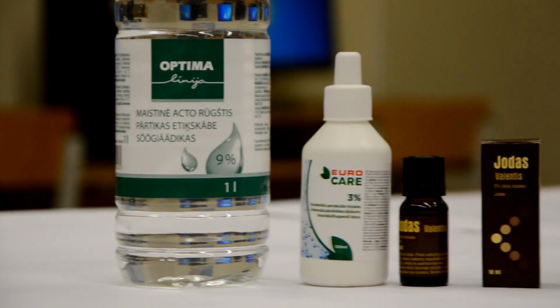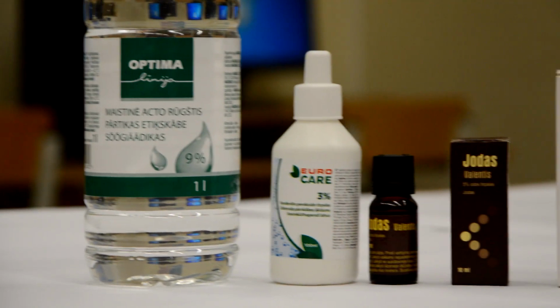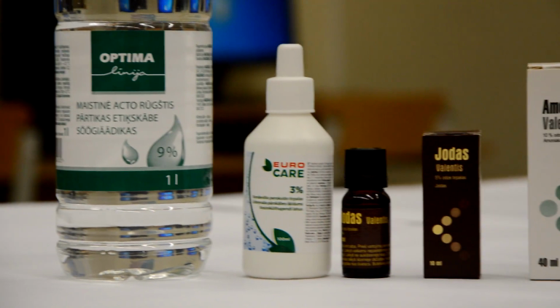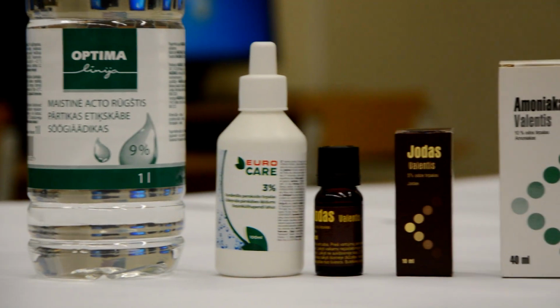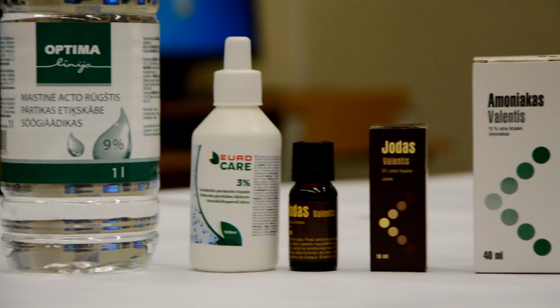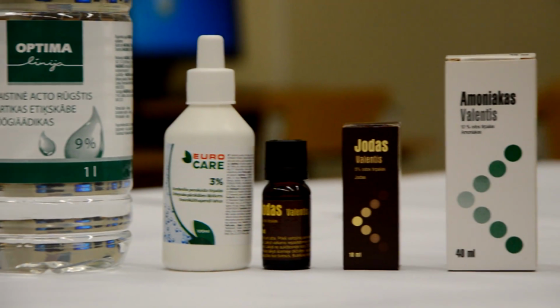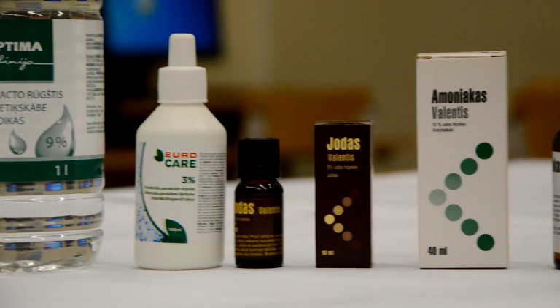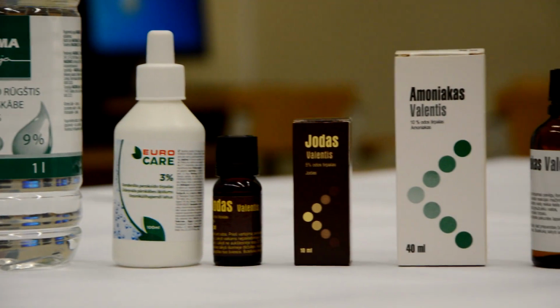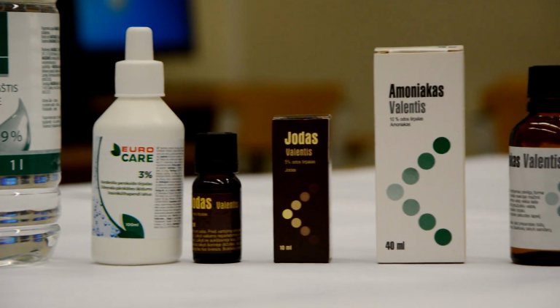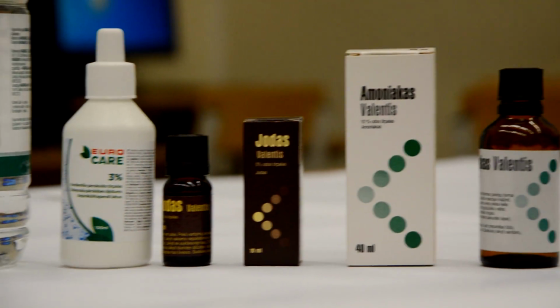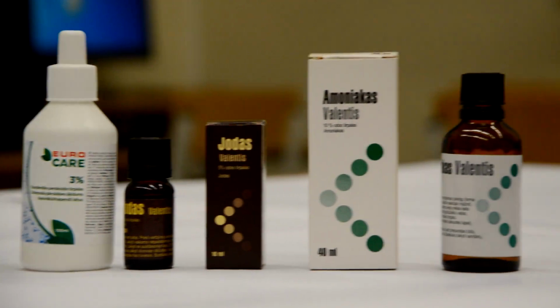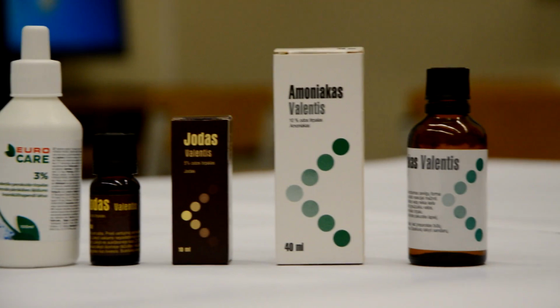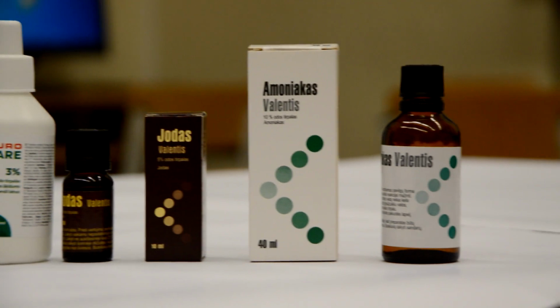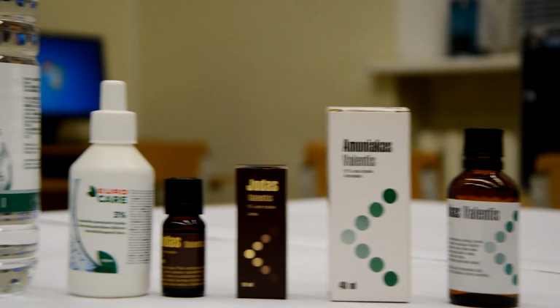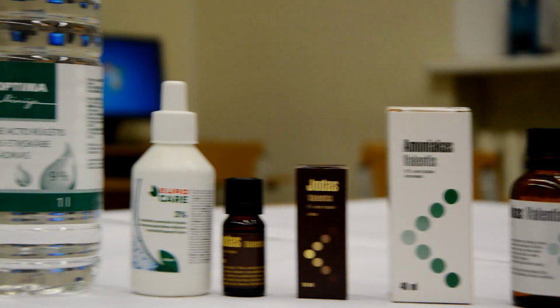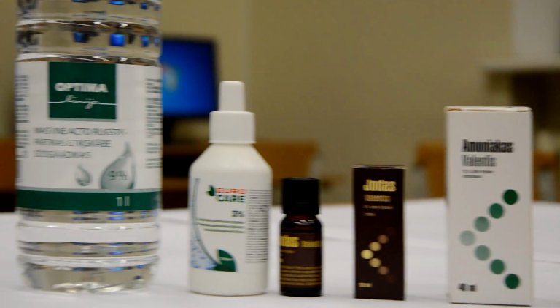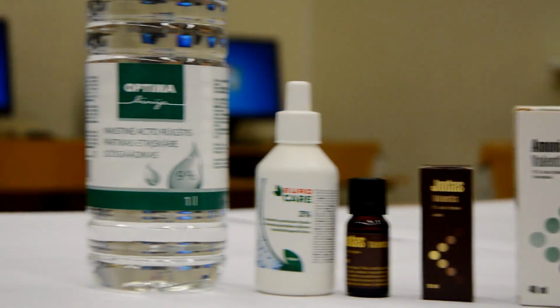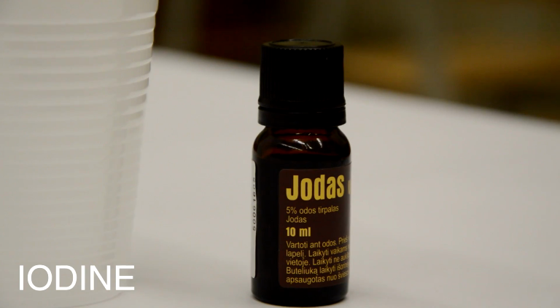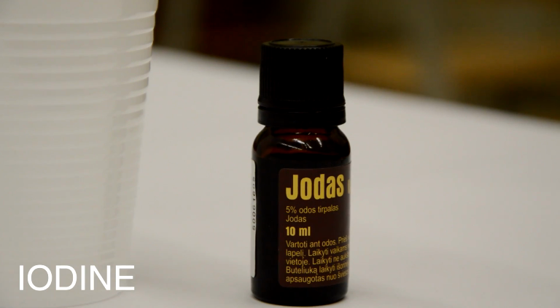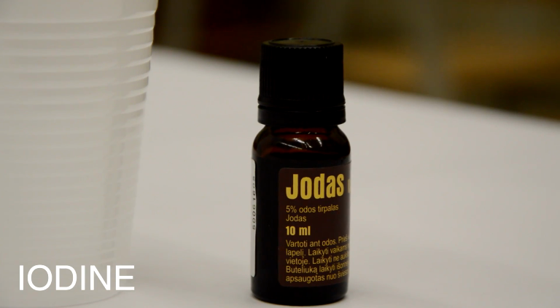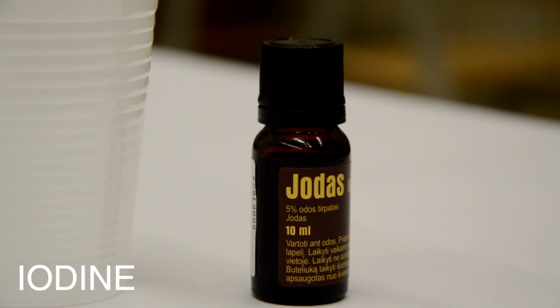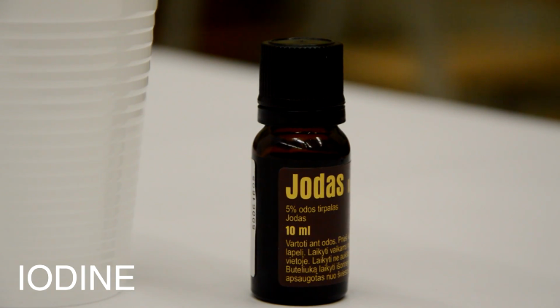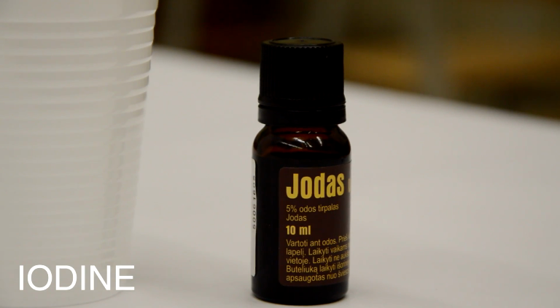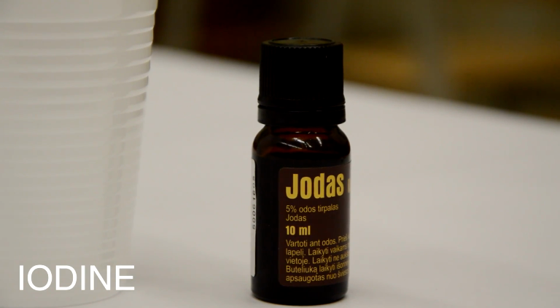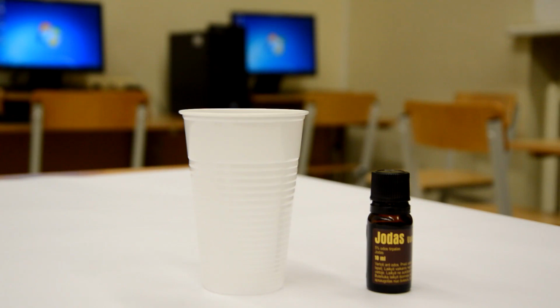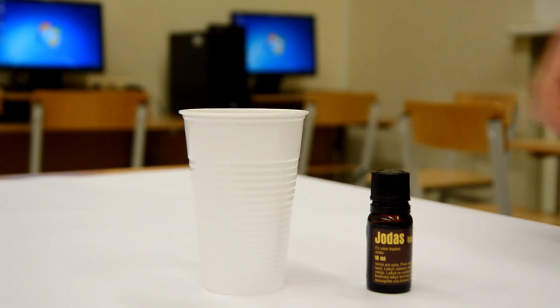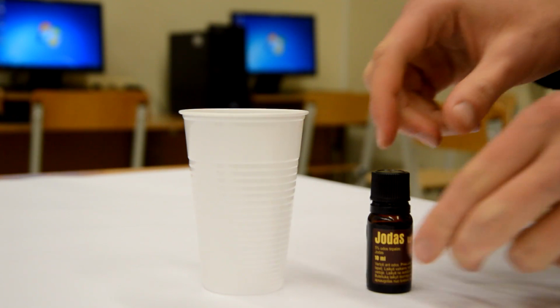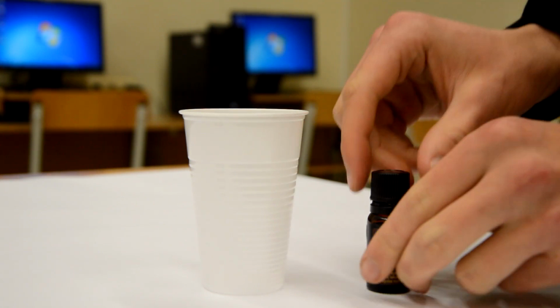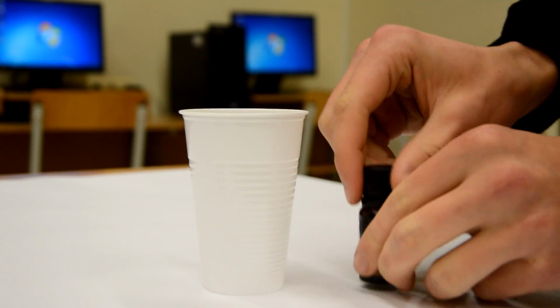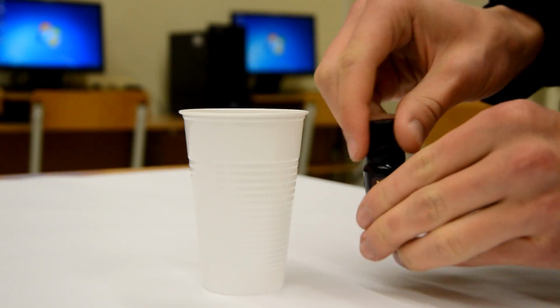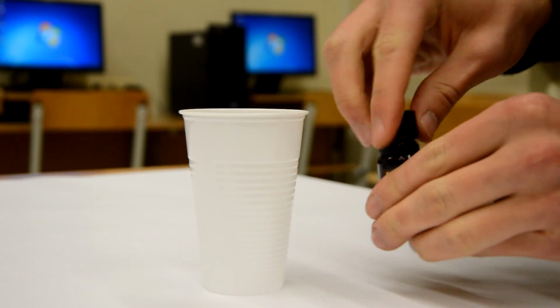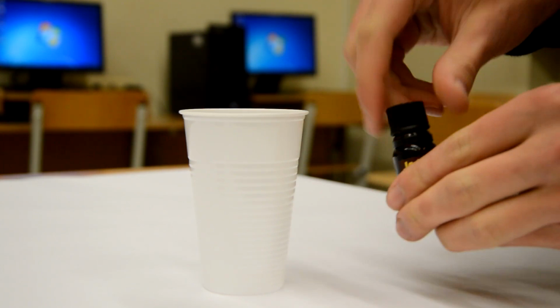So today we will show you how we got to play around with an interesting compound. Of course, we had to make it first.